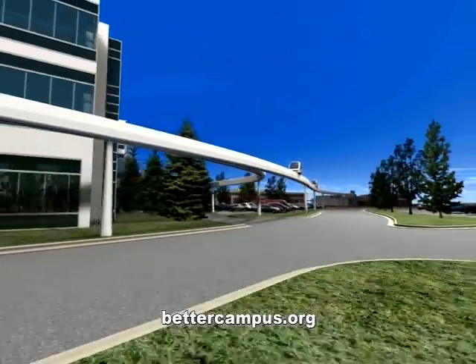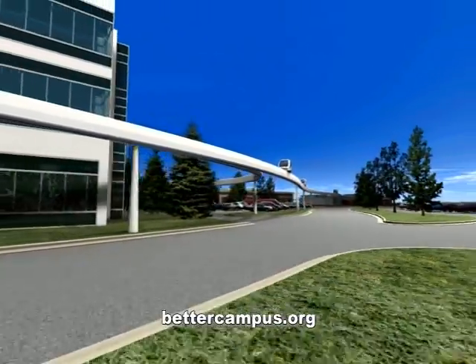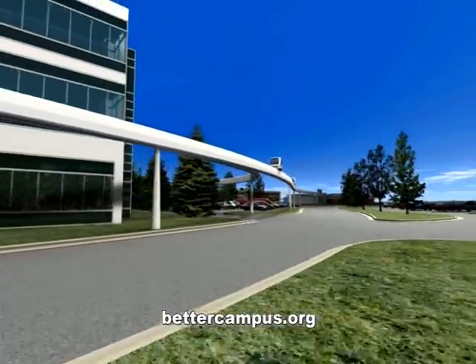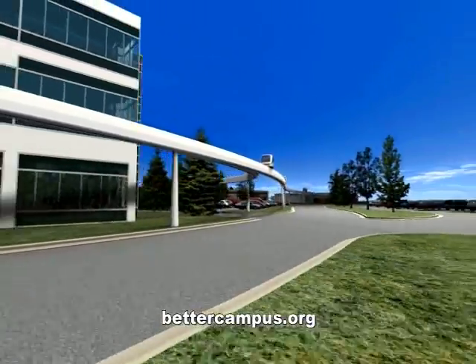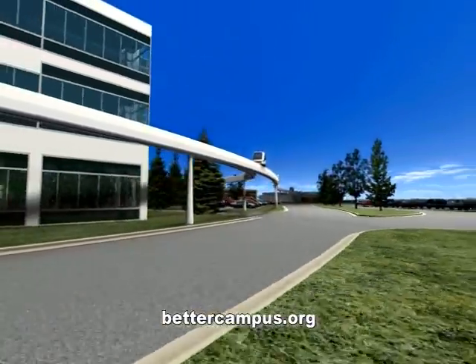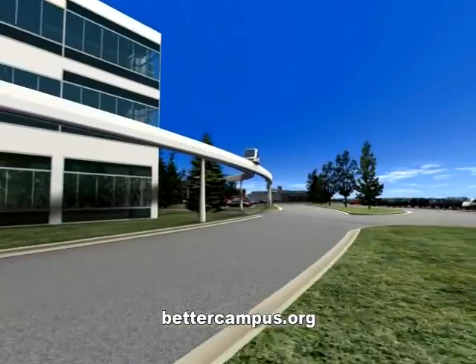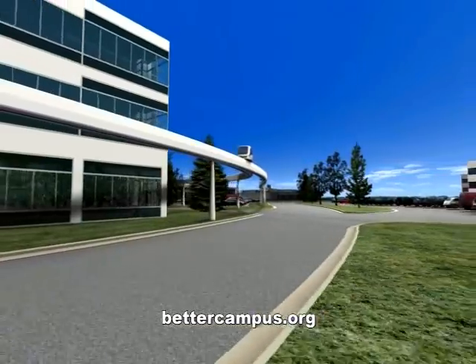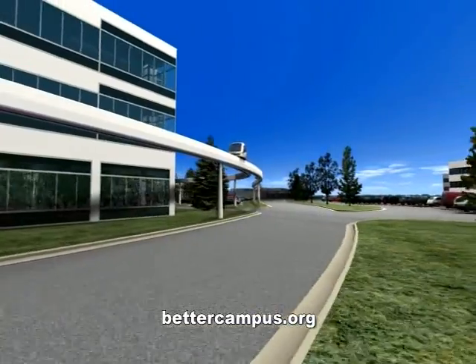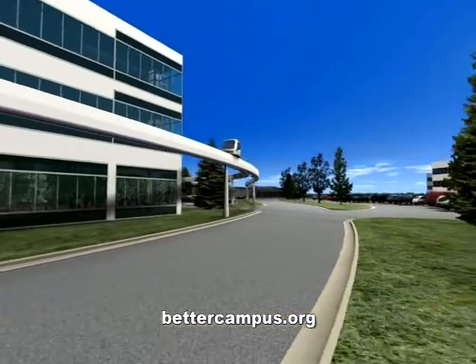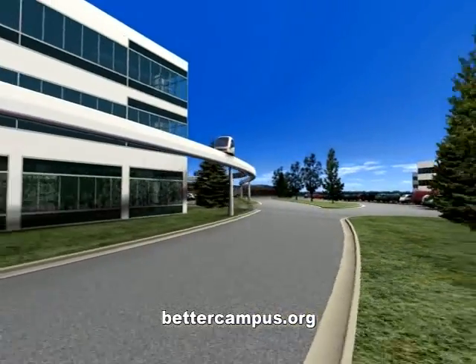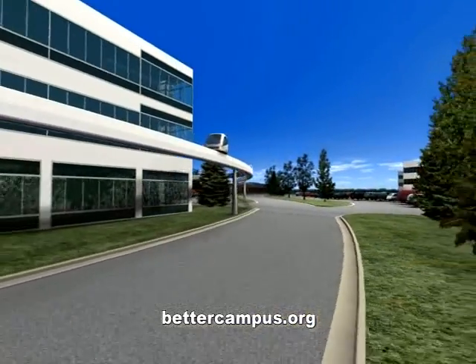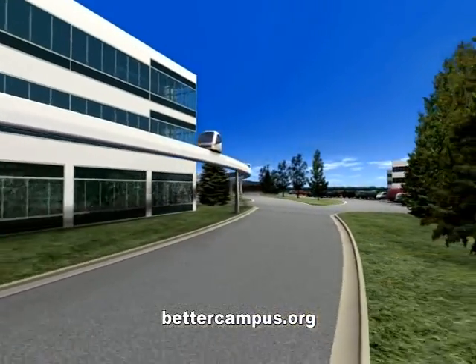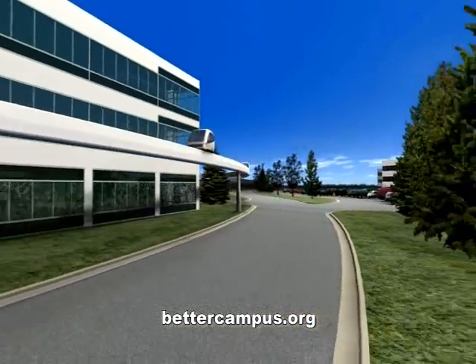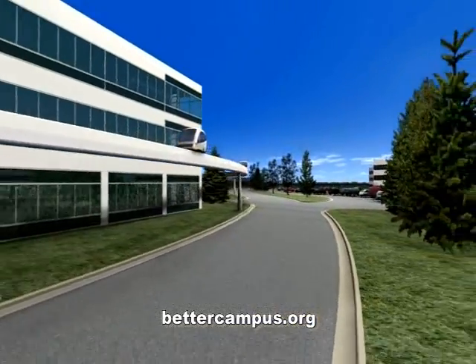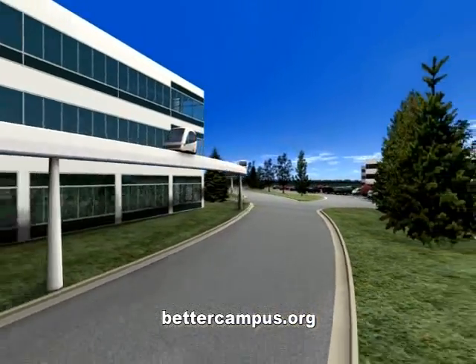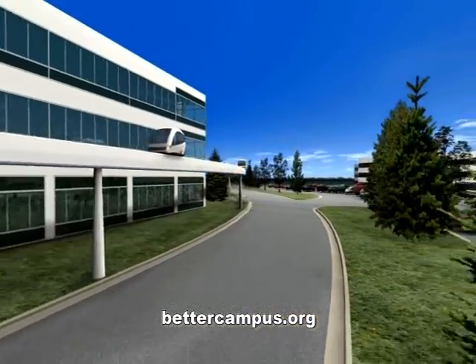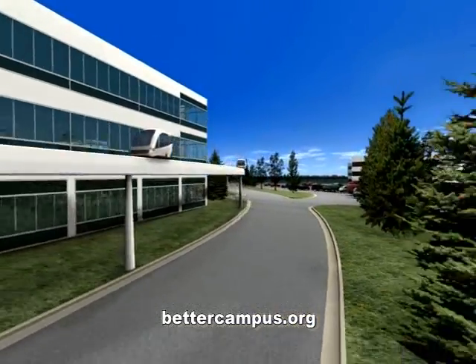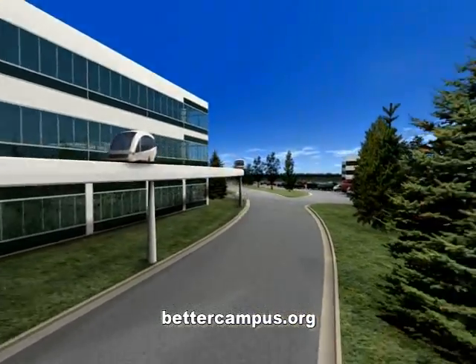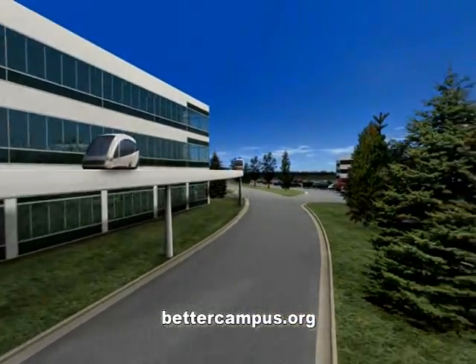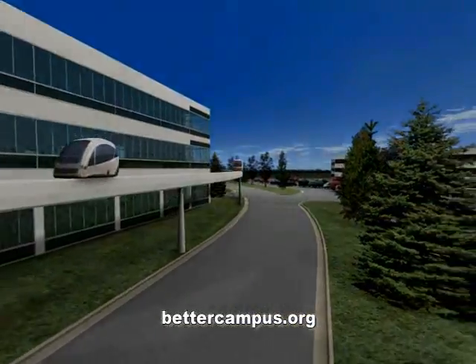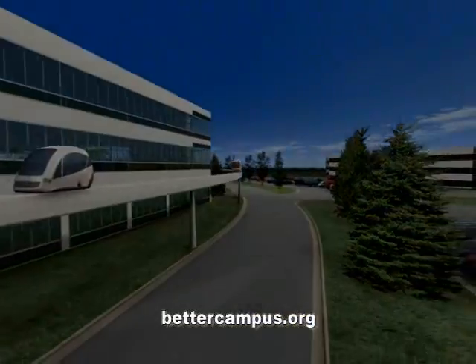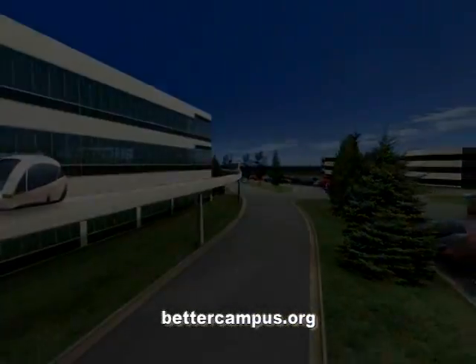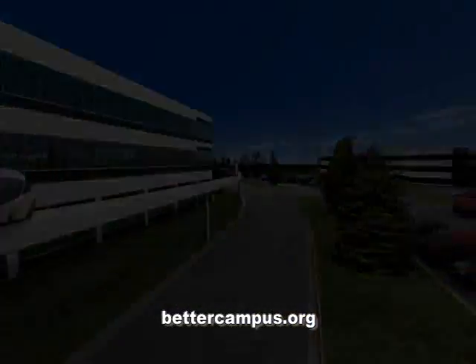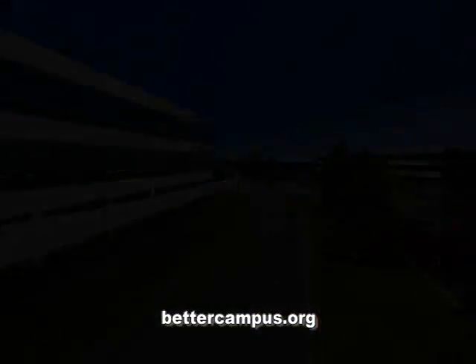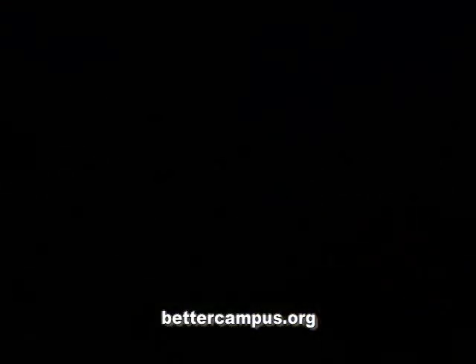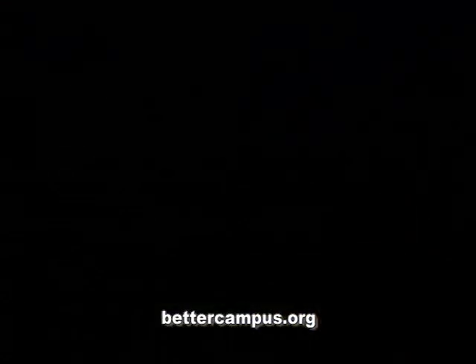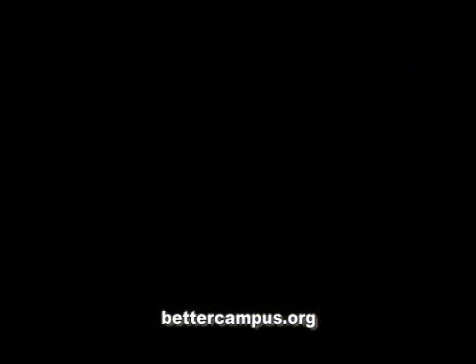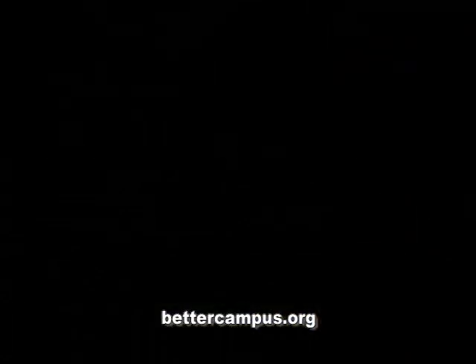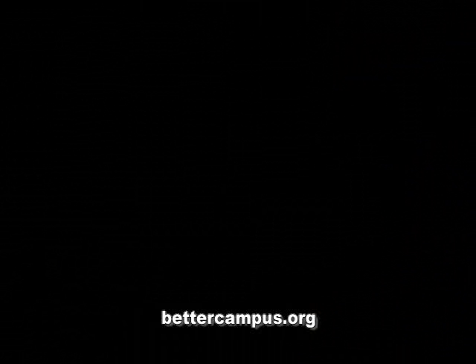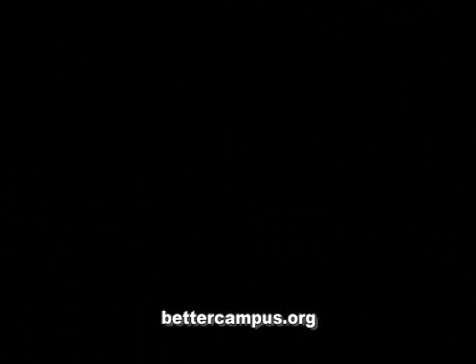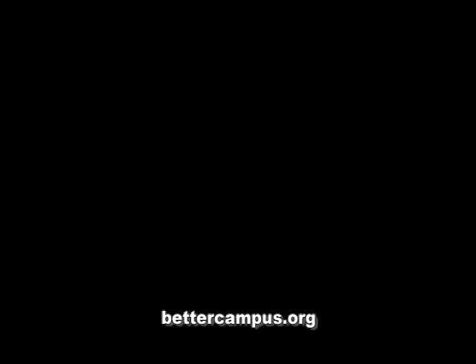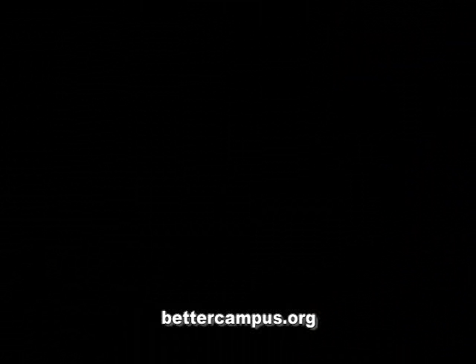PRT. Save time. Avoid hassle. Go green. For more information, please visit BetterCampus.org.